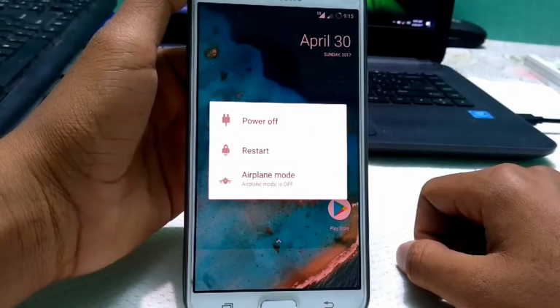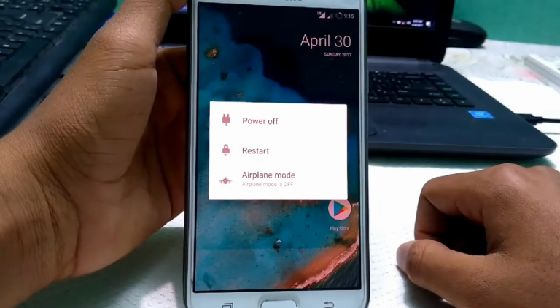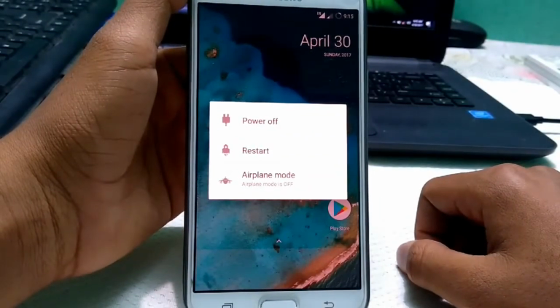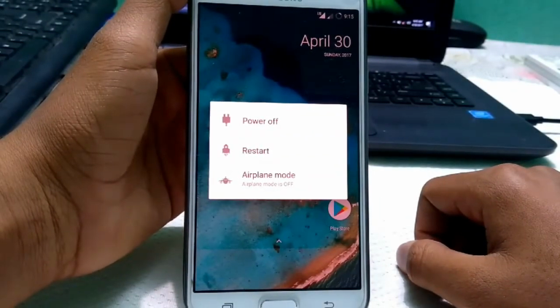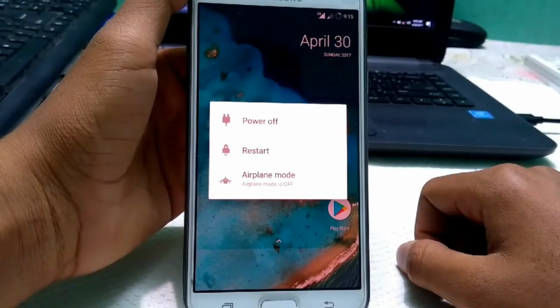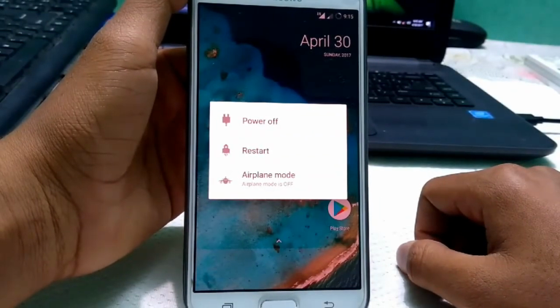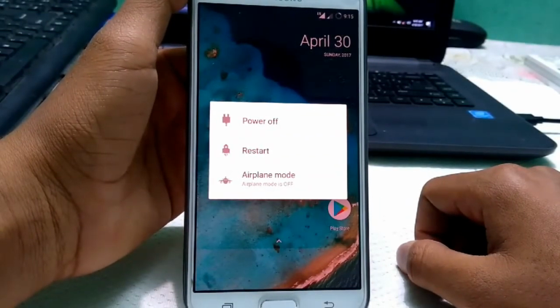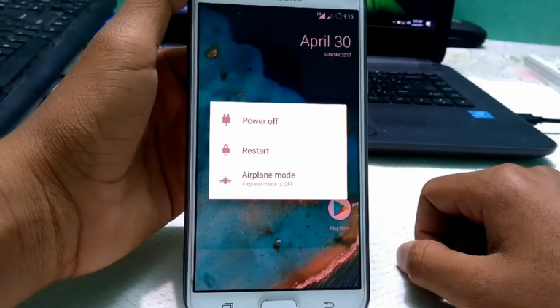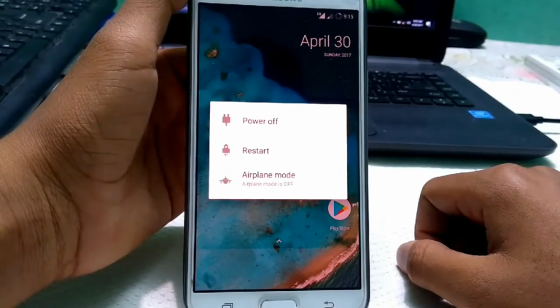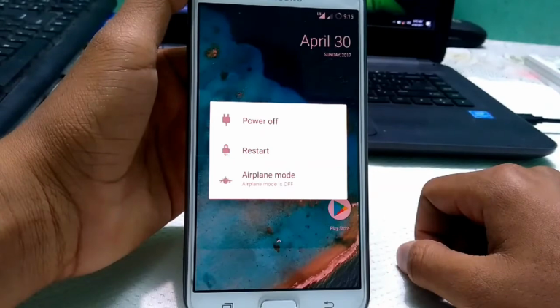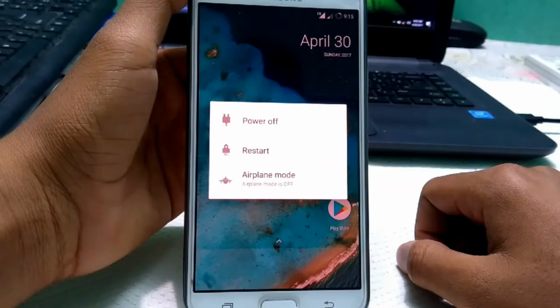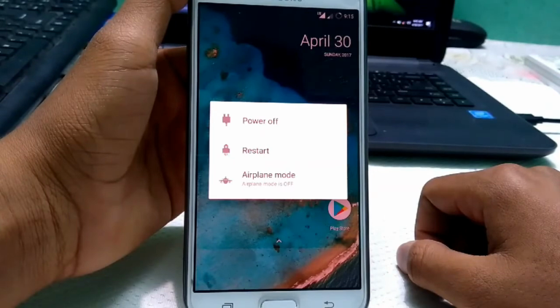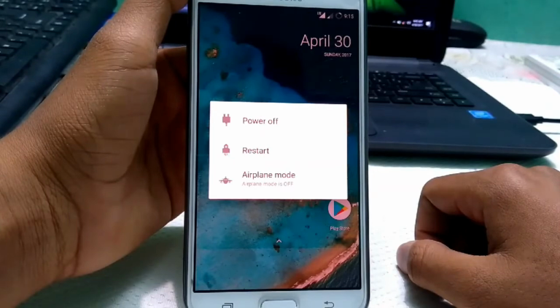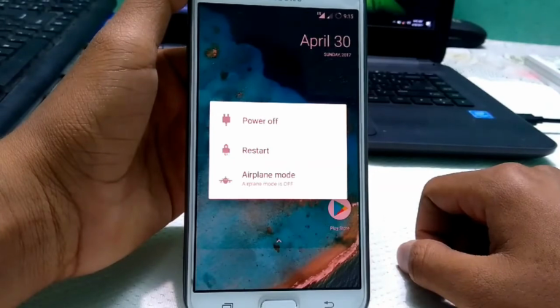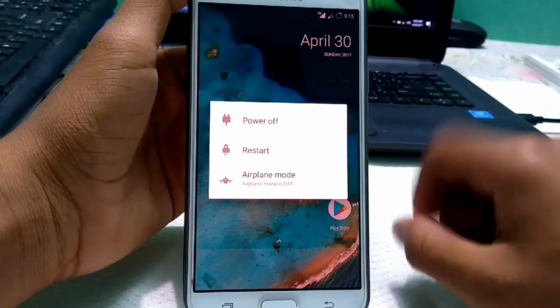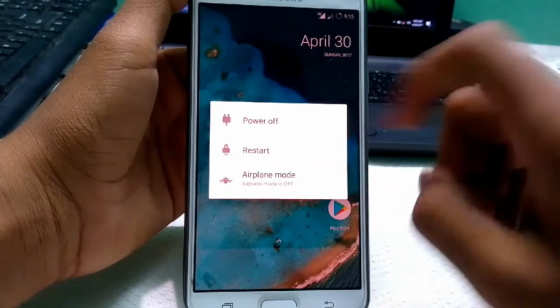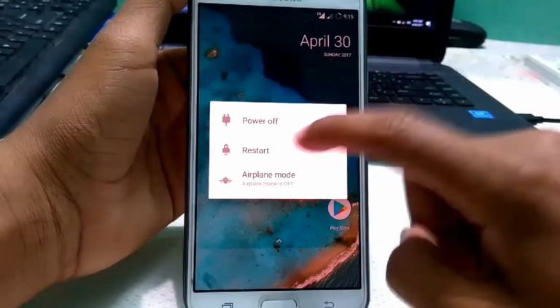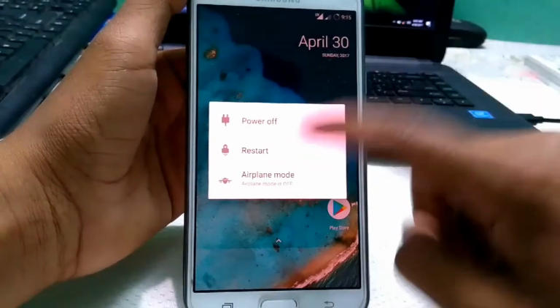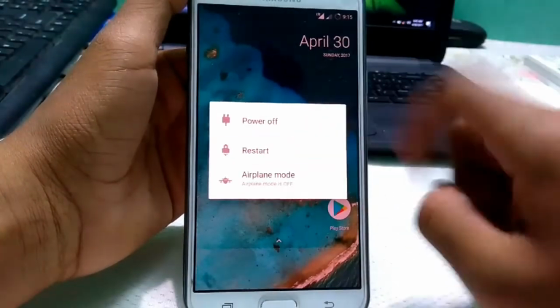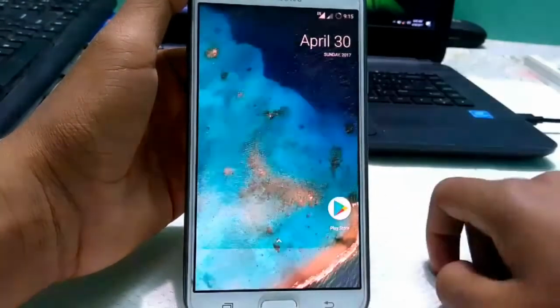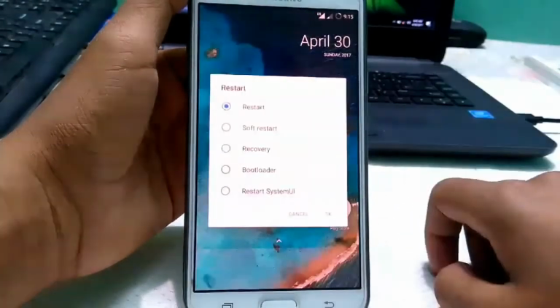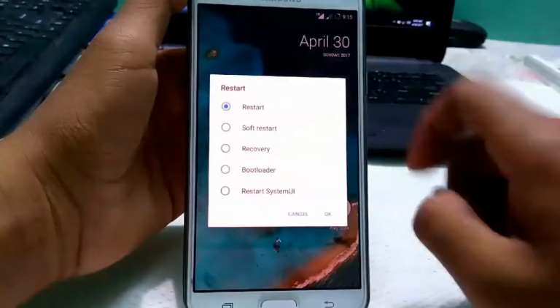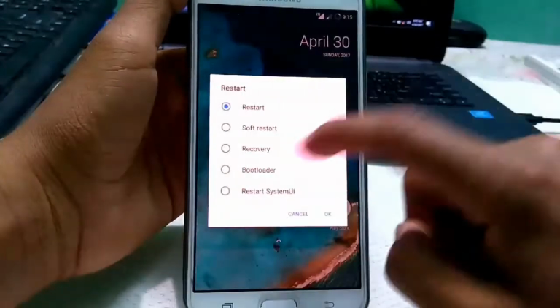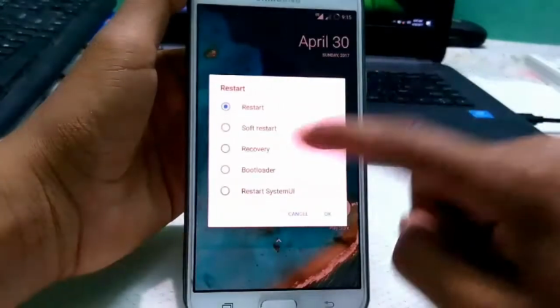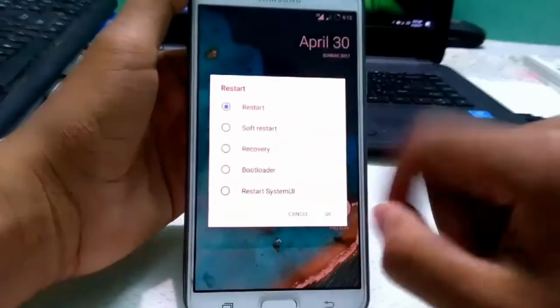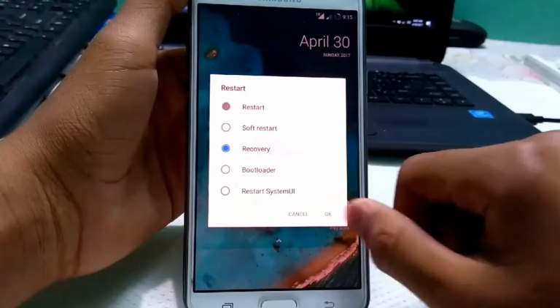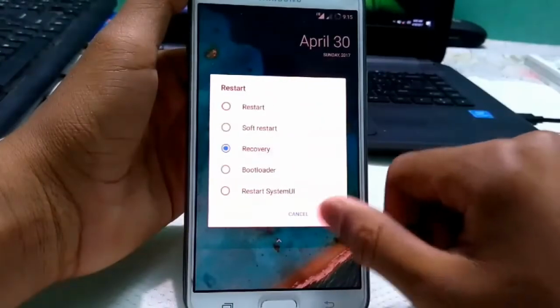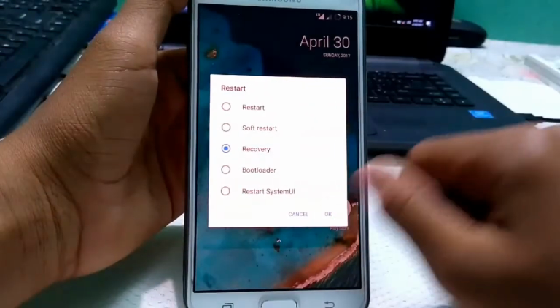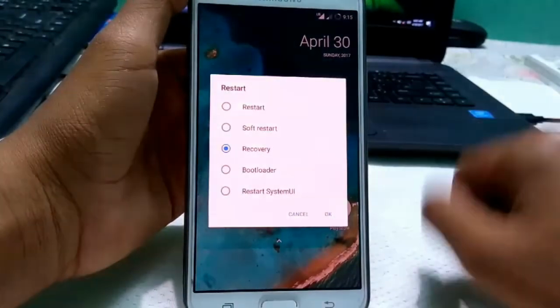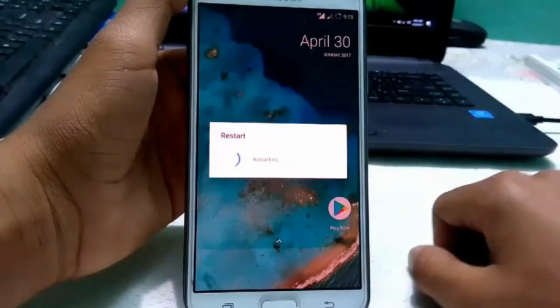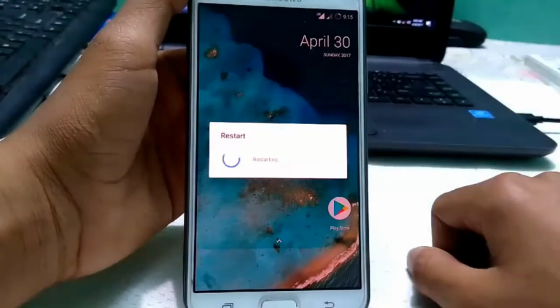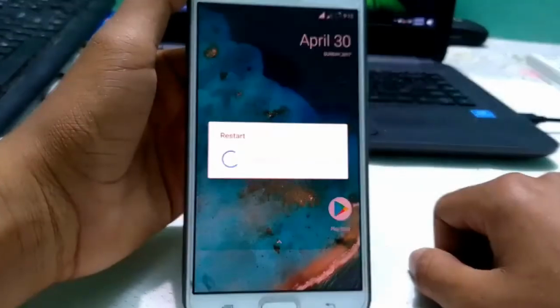I am currently using the Resolution Remix ROM on my Samsung Galaxy J7, so I'm just going into recovery mode as usual.